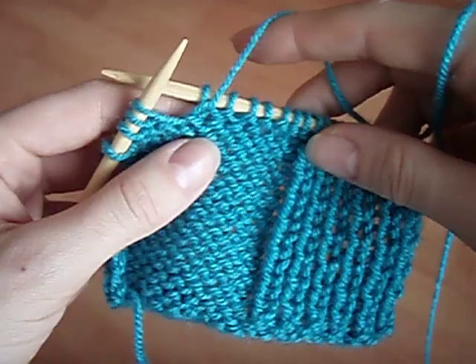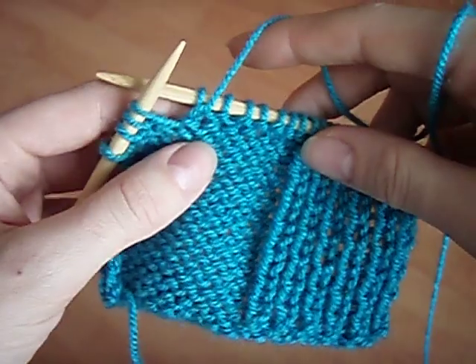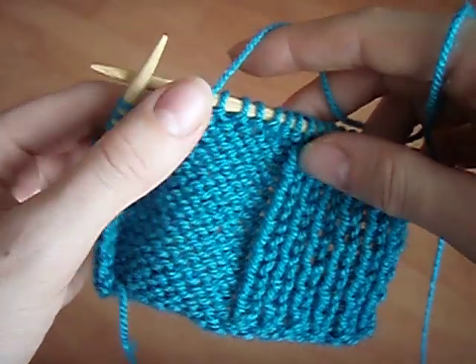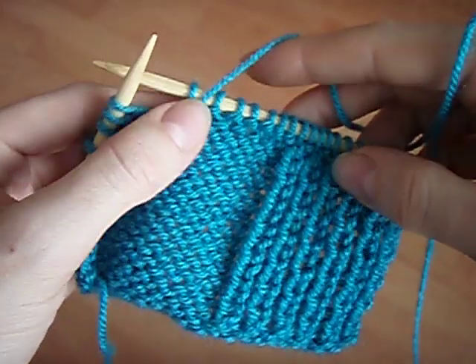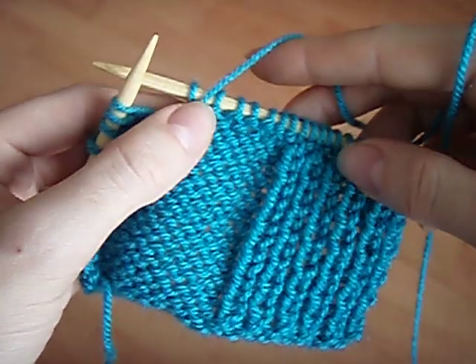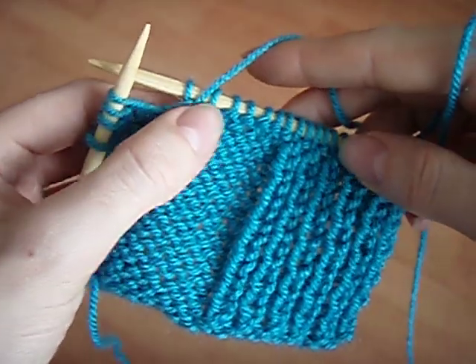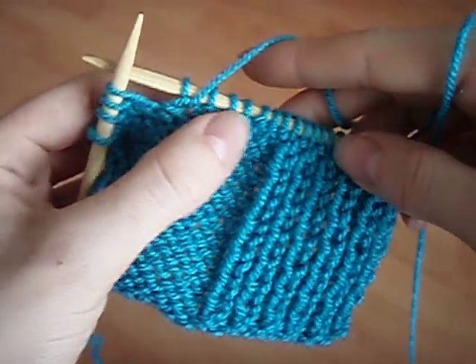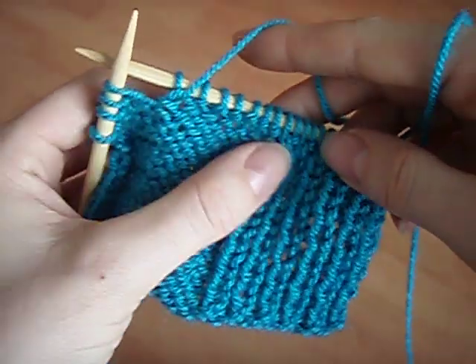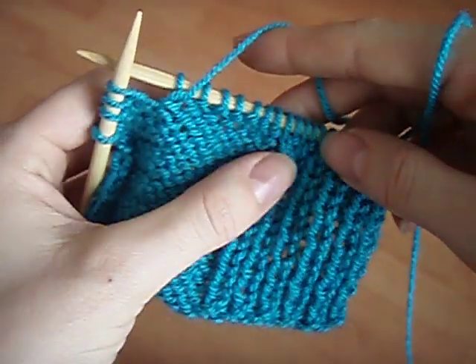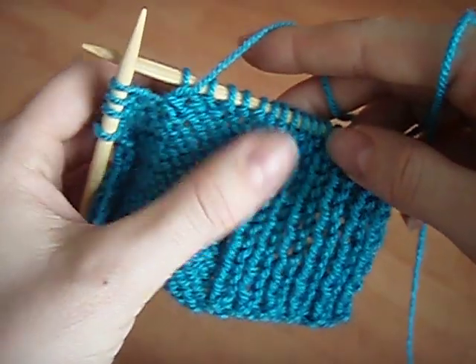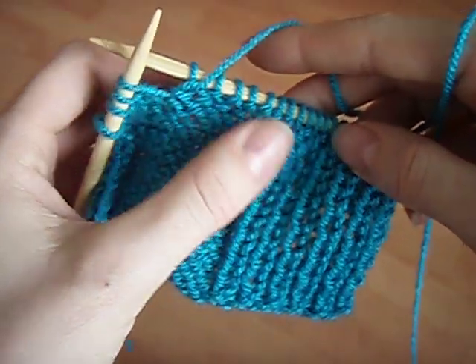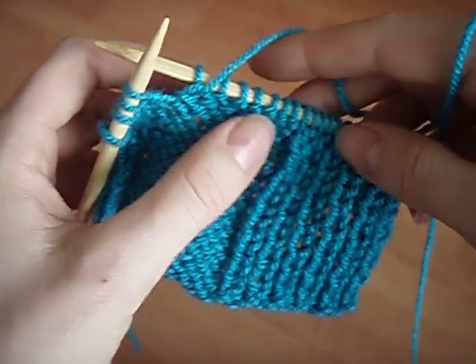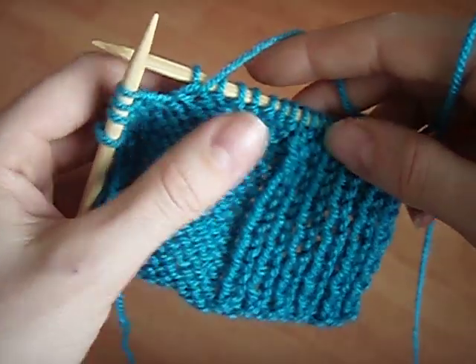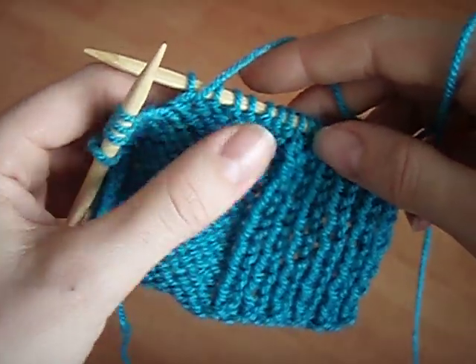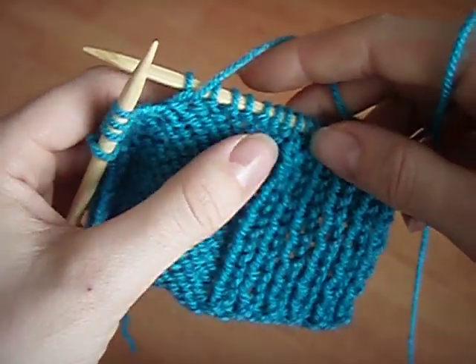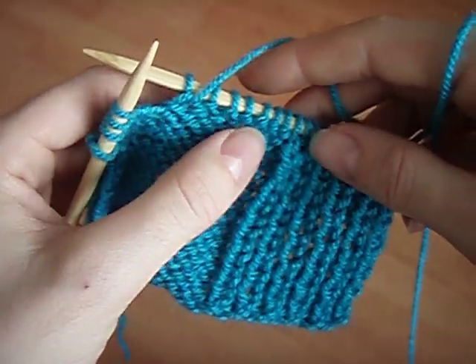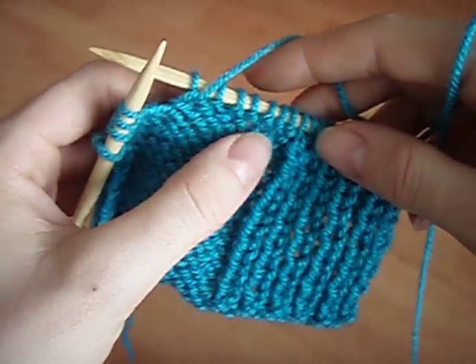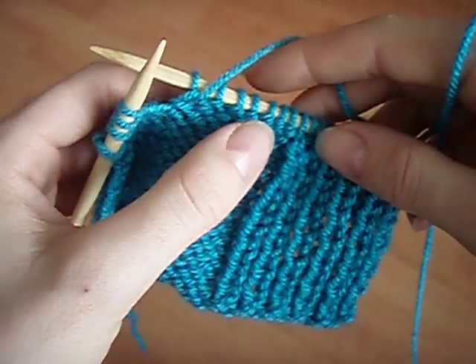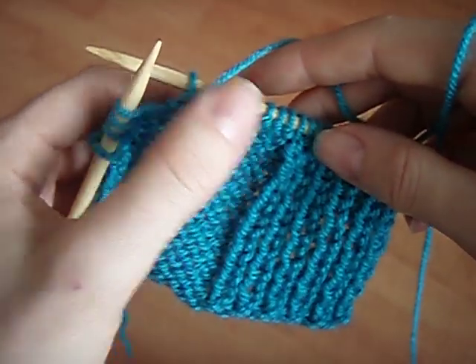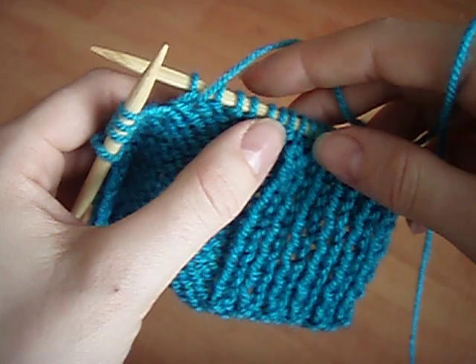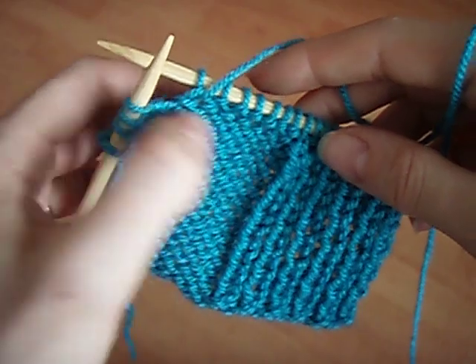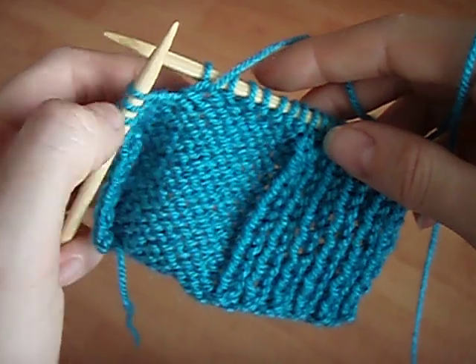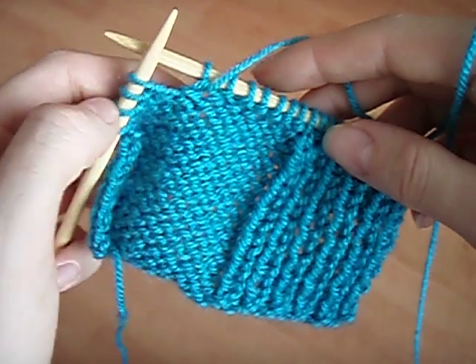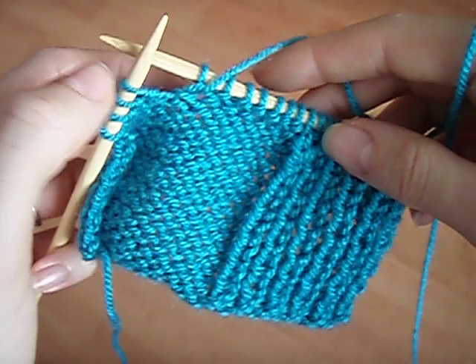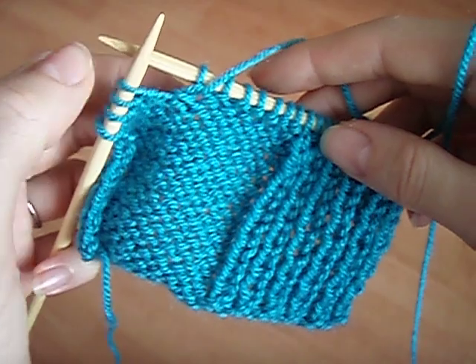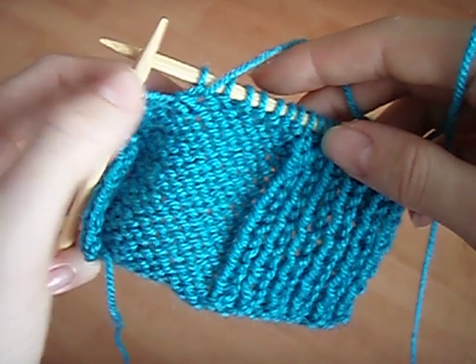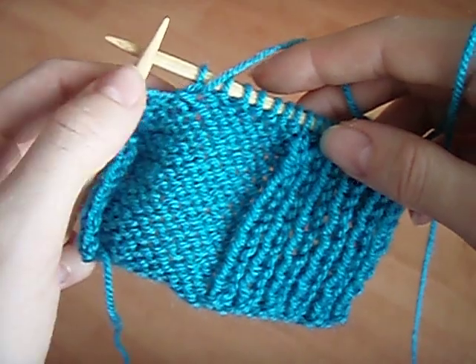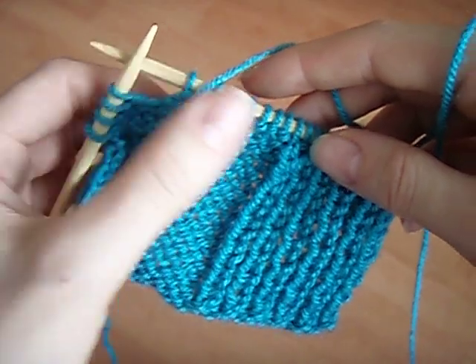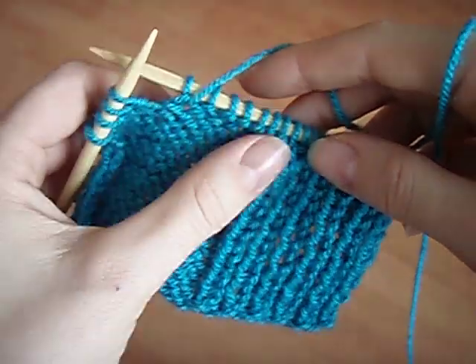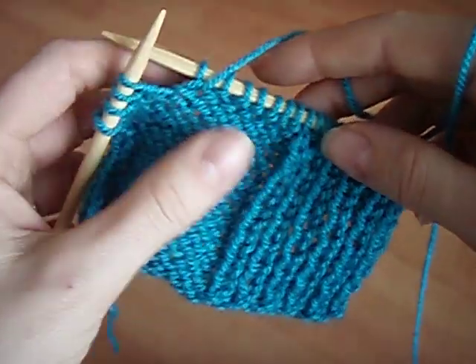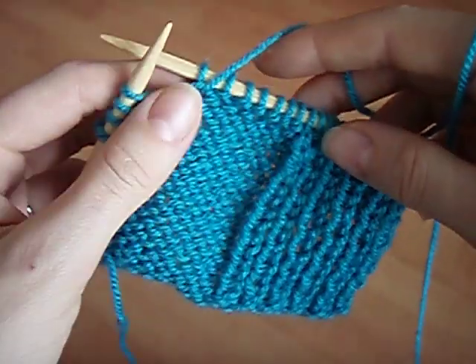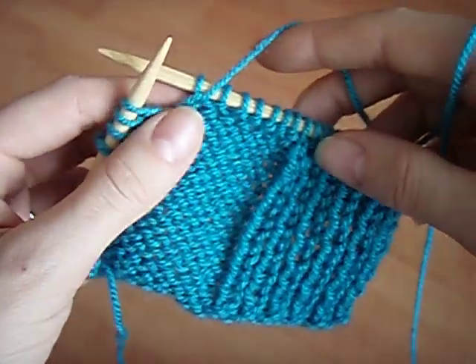Tinking is like undoing stitches. Instead of working from right to left, we're working from left to right.